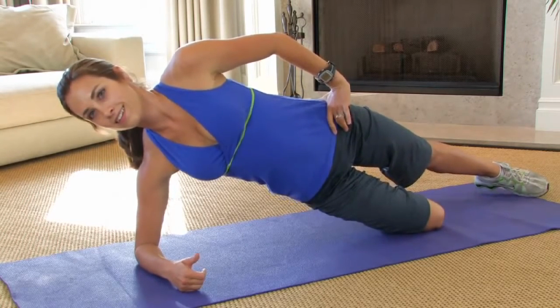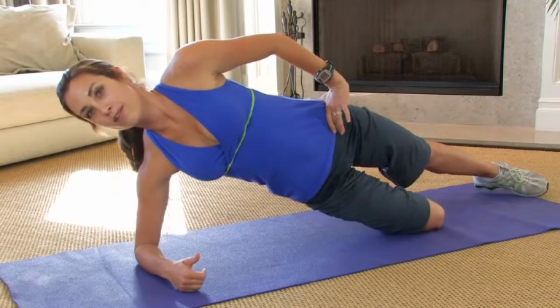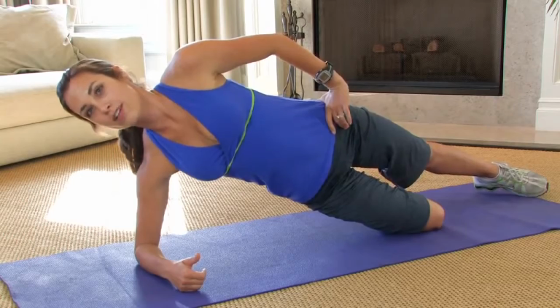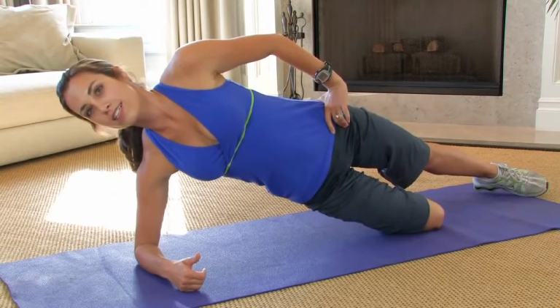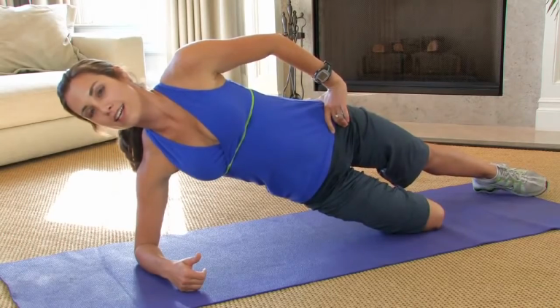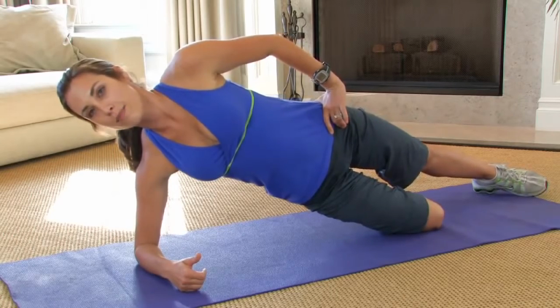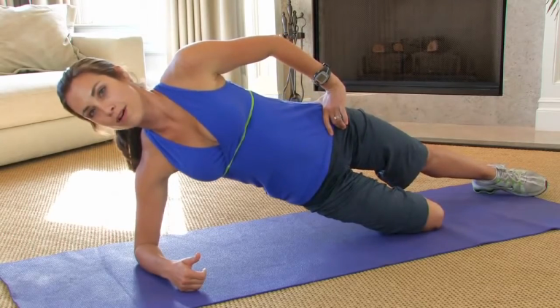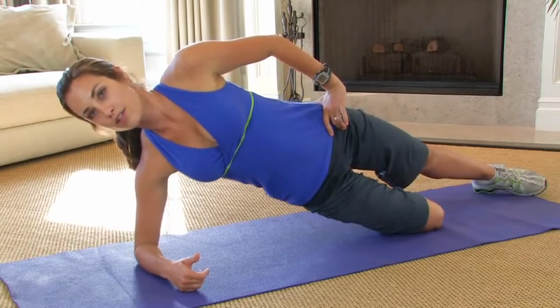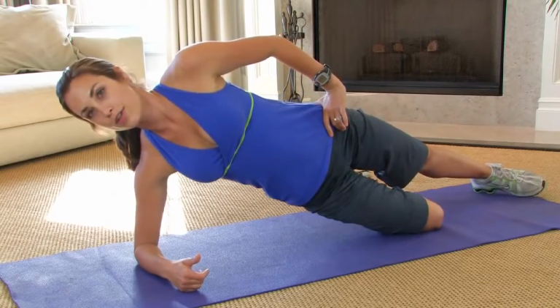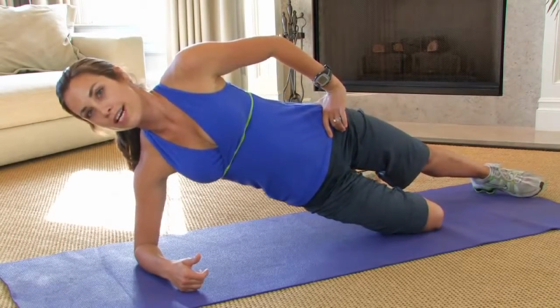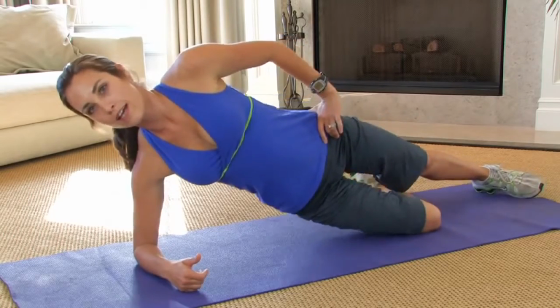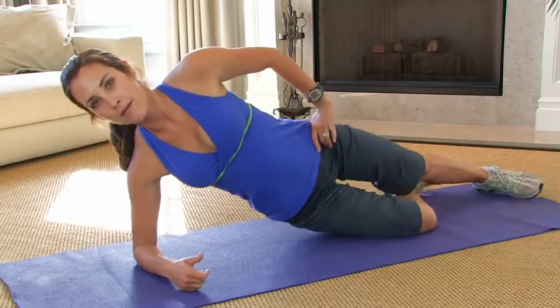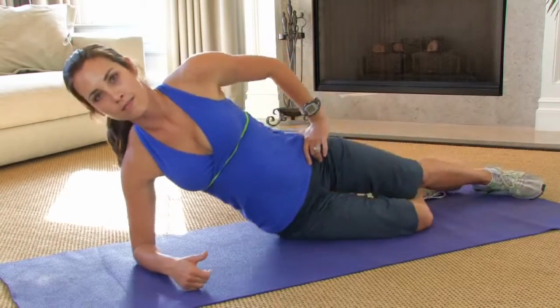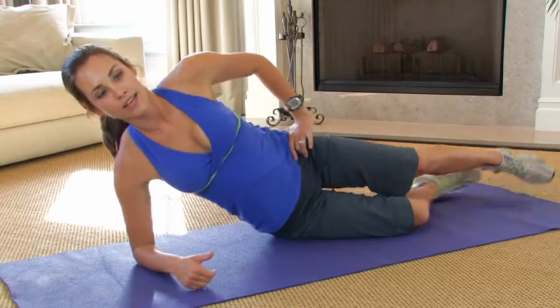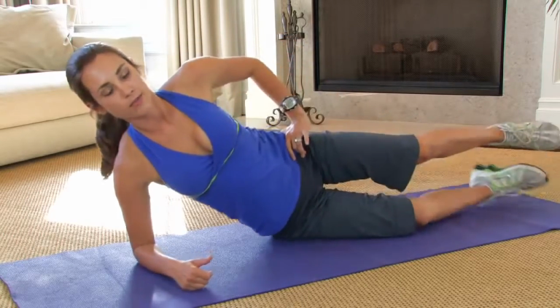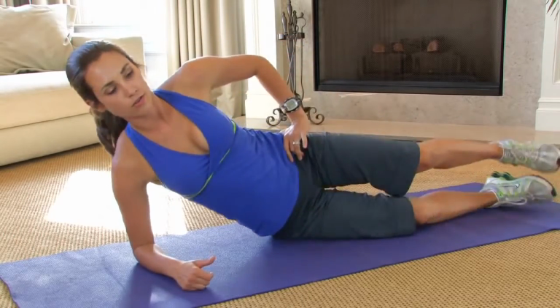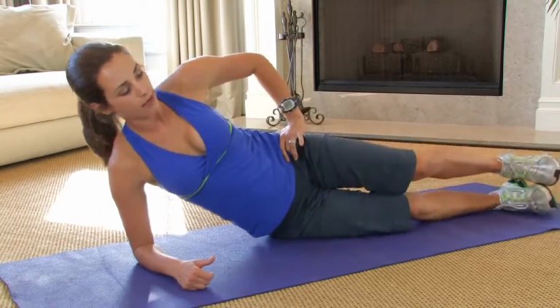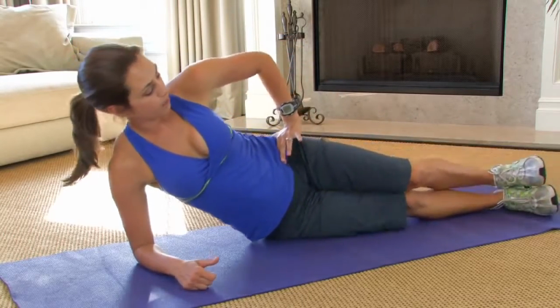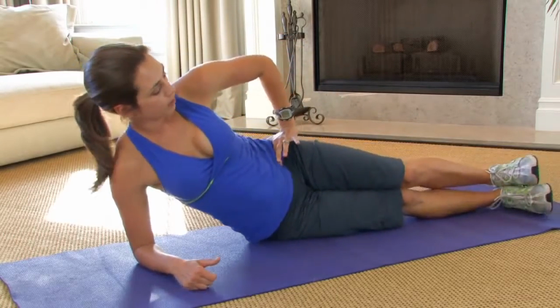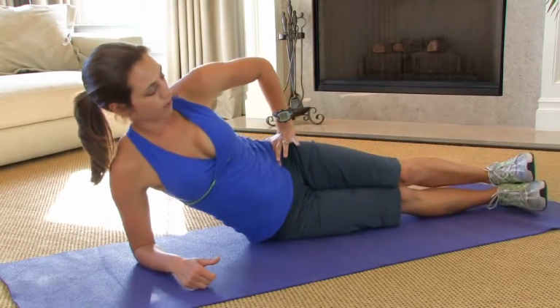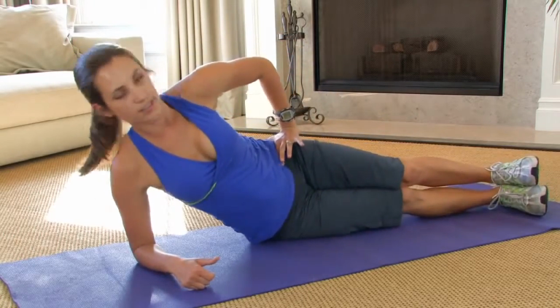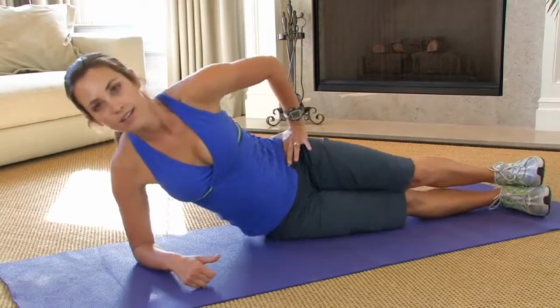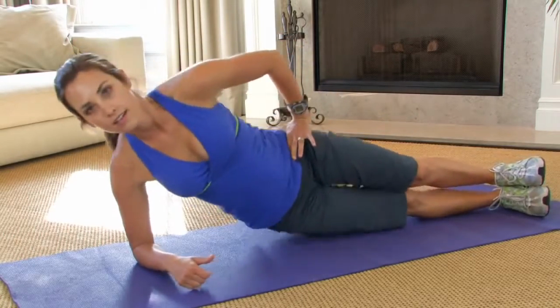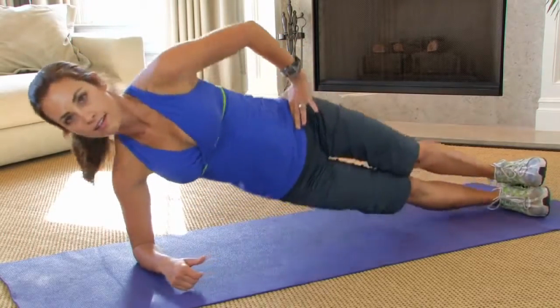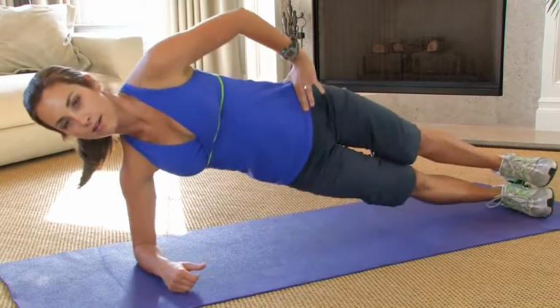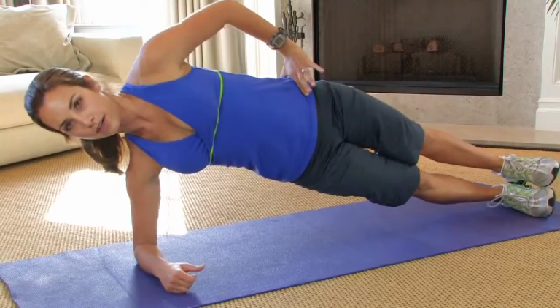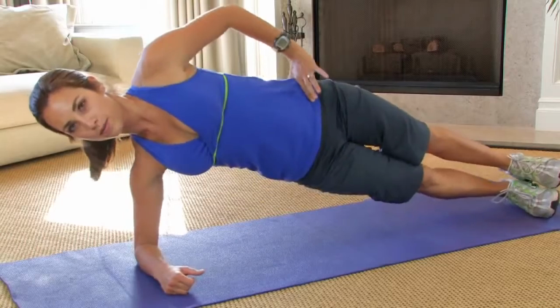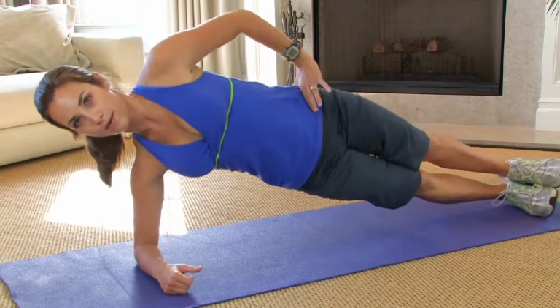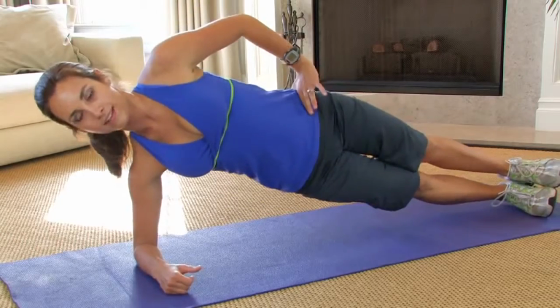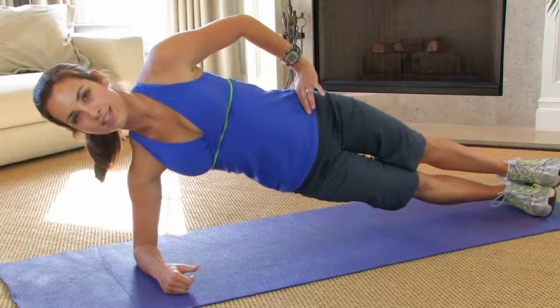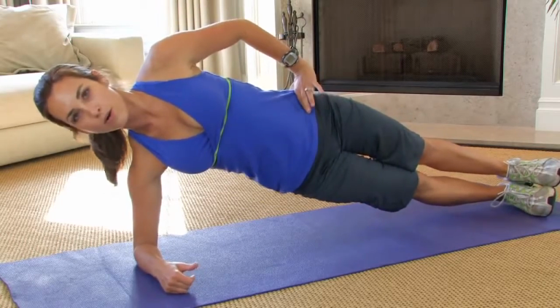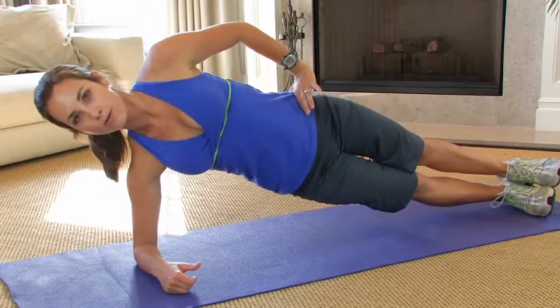Now if you'd like to take it up a notch, straighten out that bottom leg. So I'm going to drop my hips to do this. Come on up to a balance and hold.